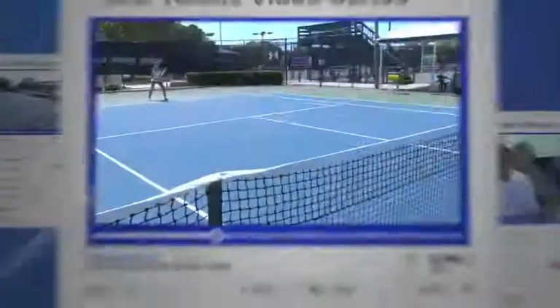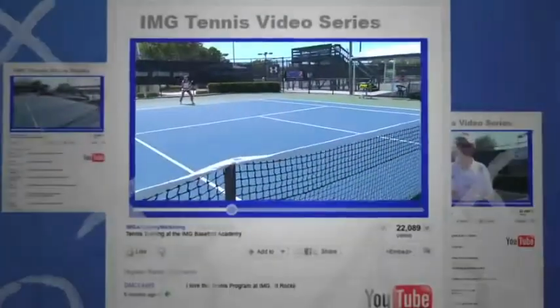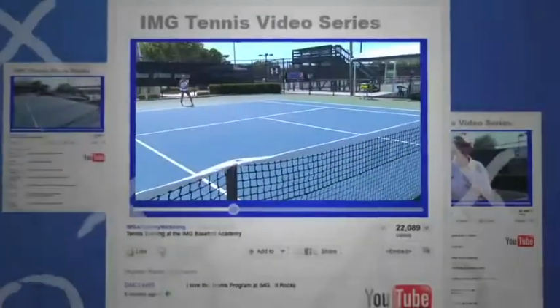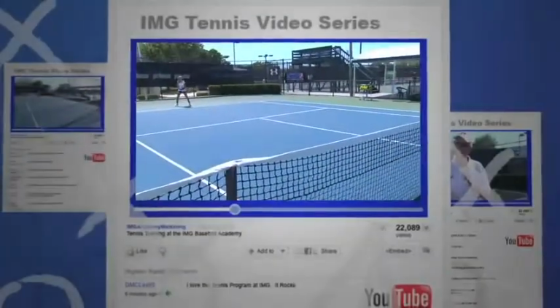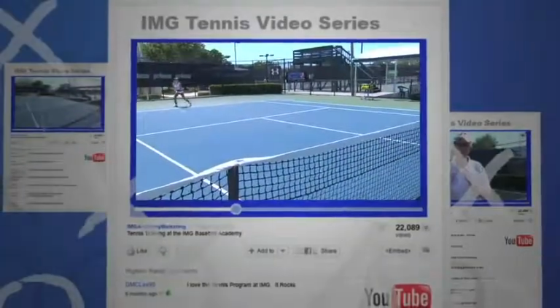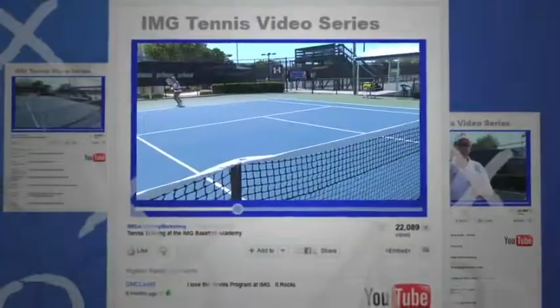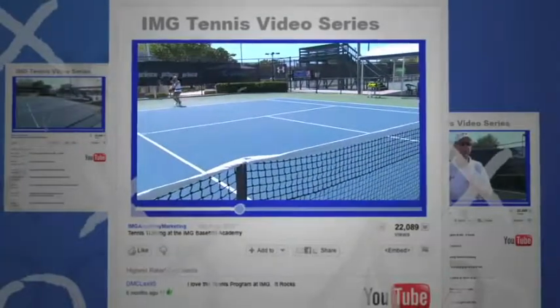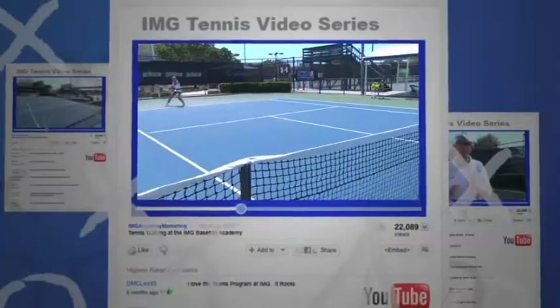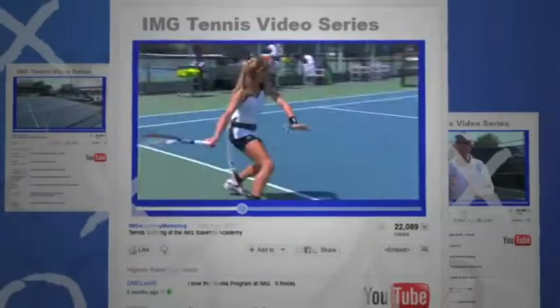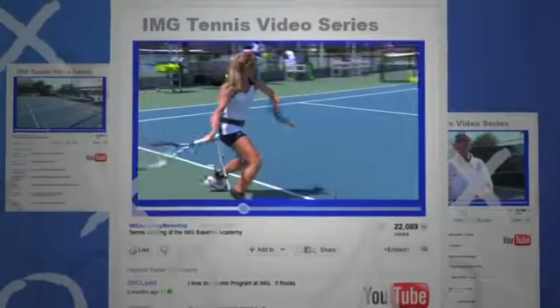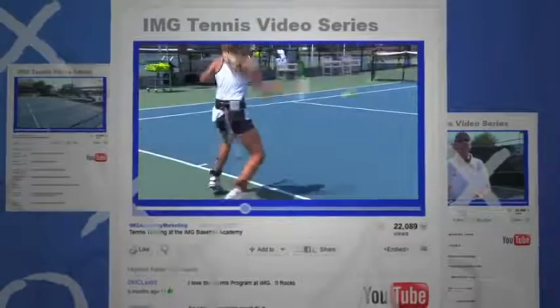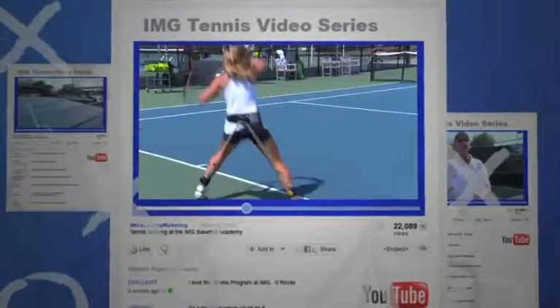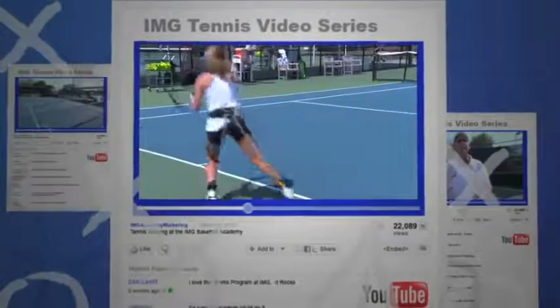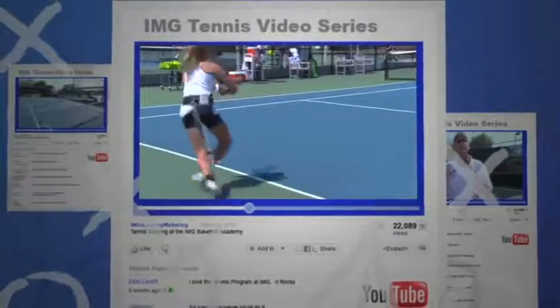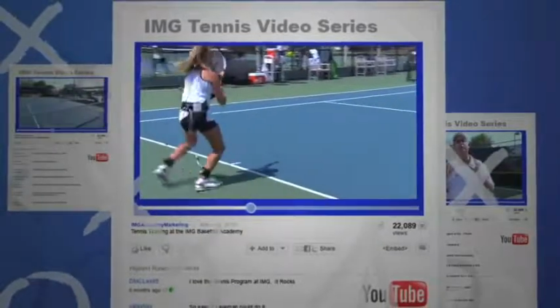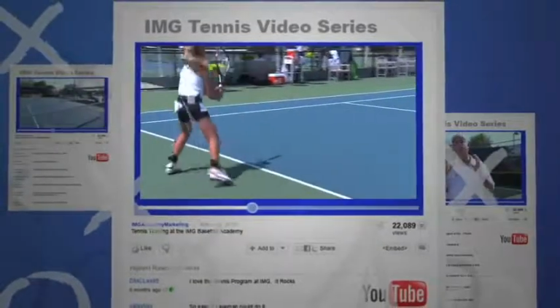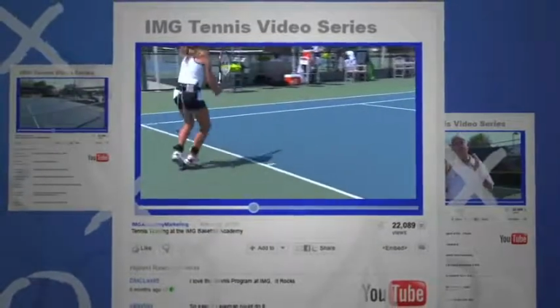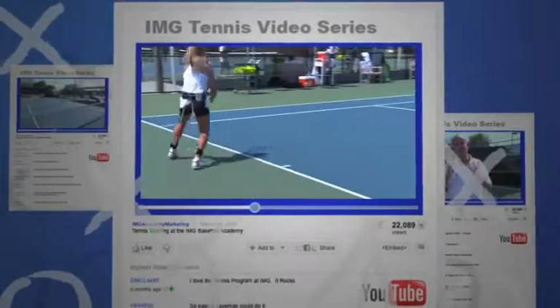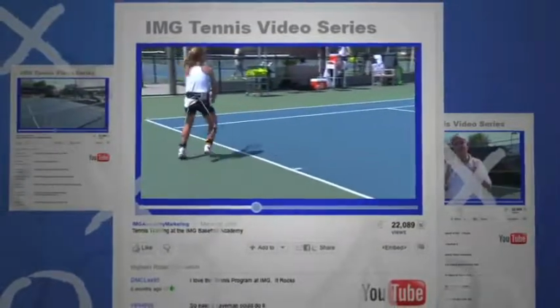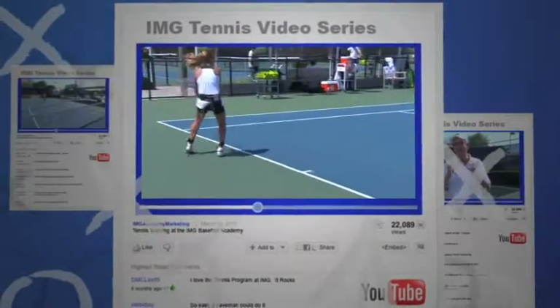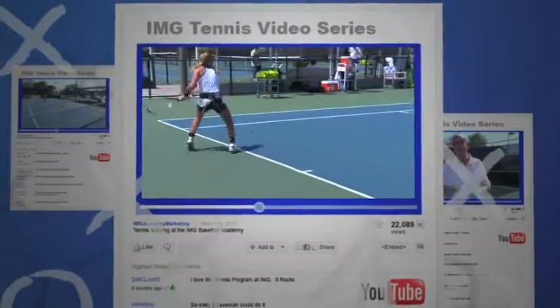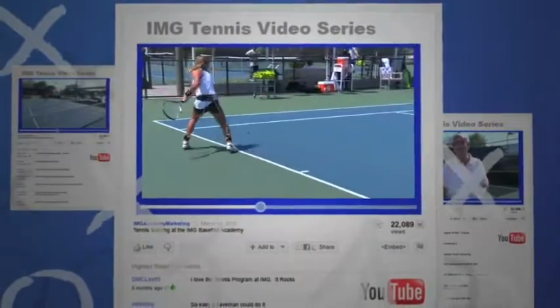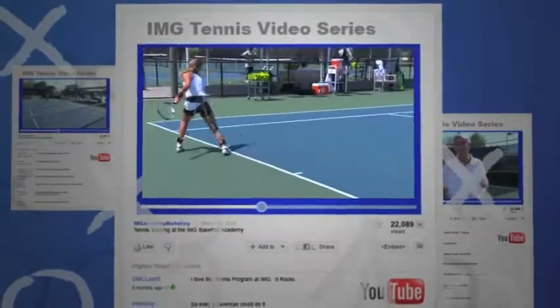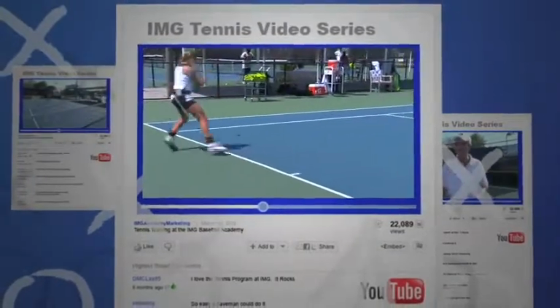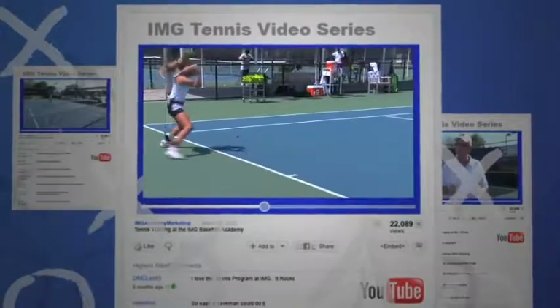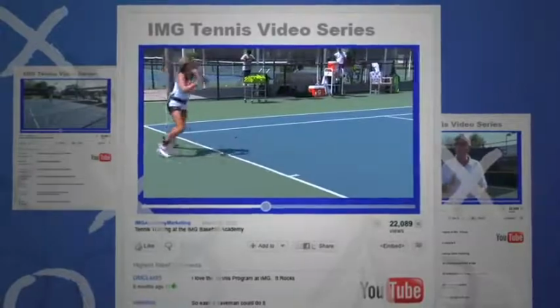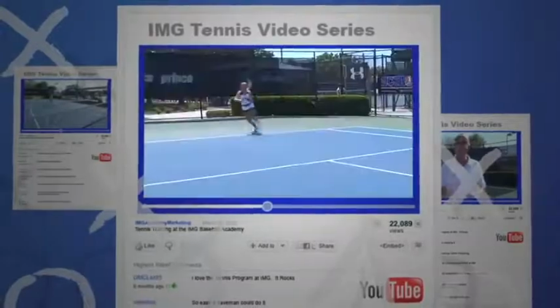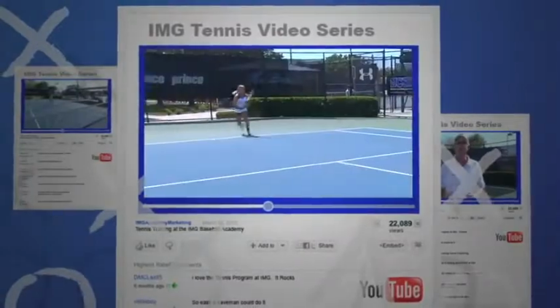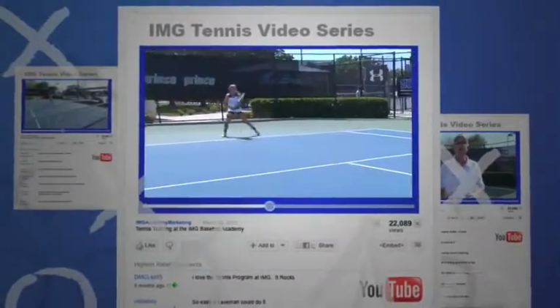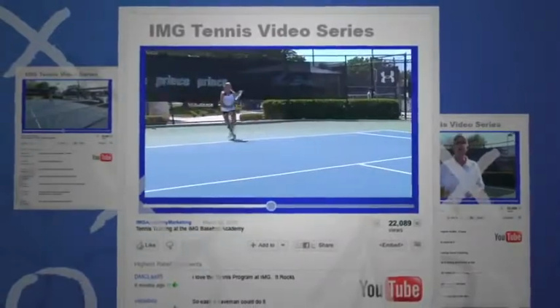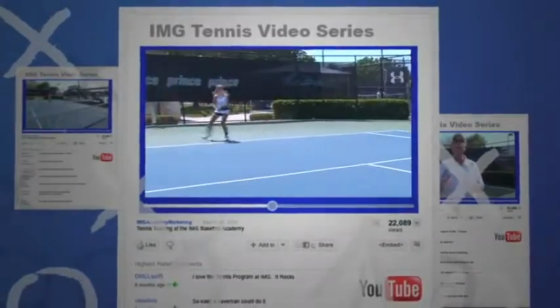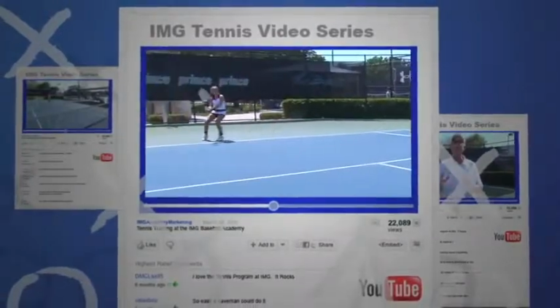Now we want to show you the athletic foundation in movement and the secrets to smooth, fluid, and effortless movement.